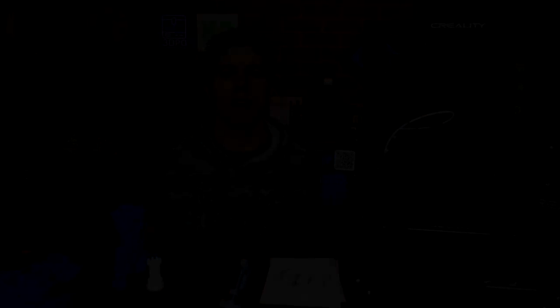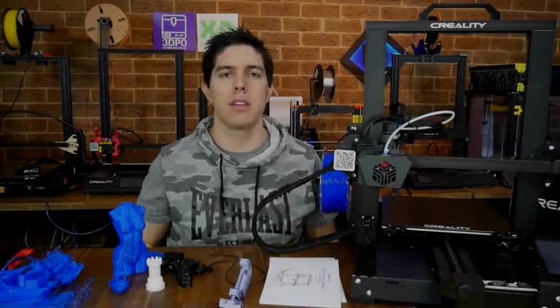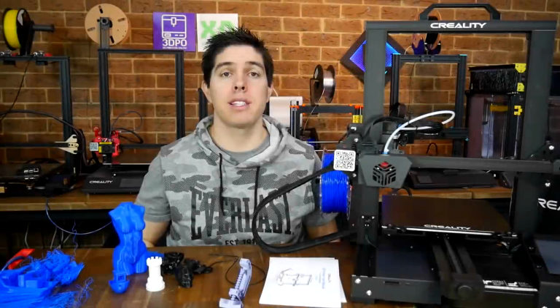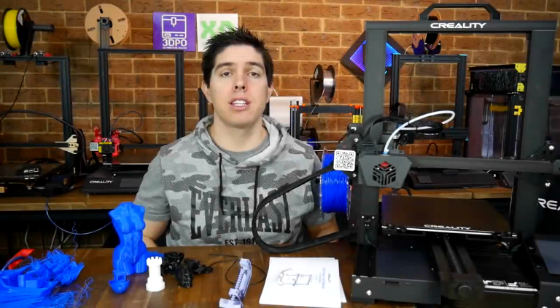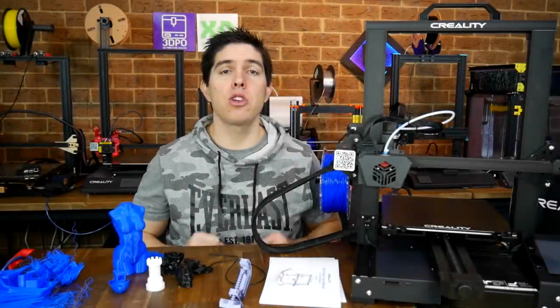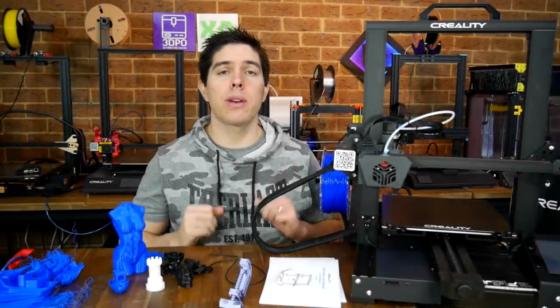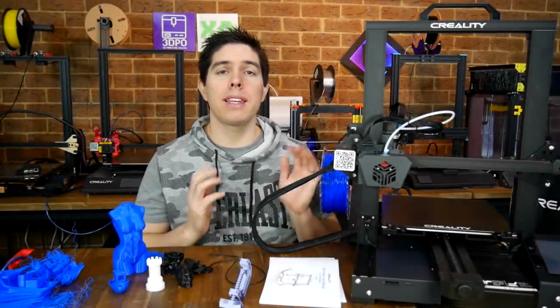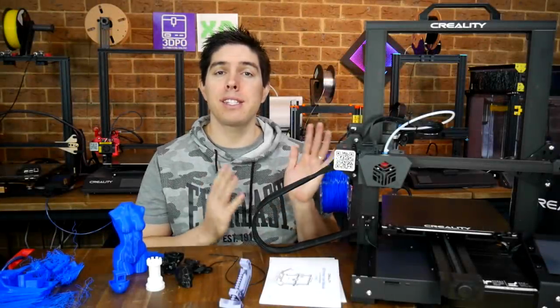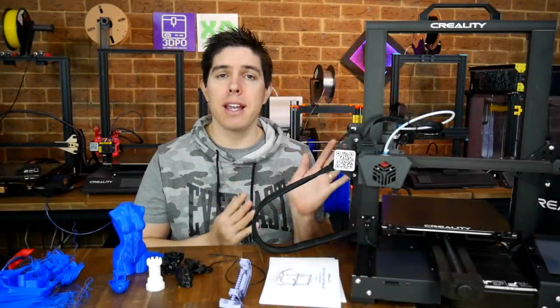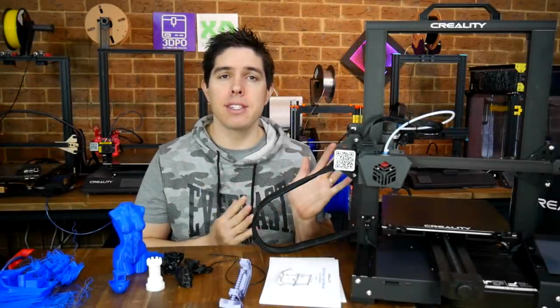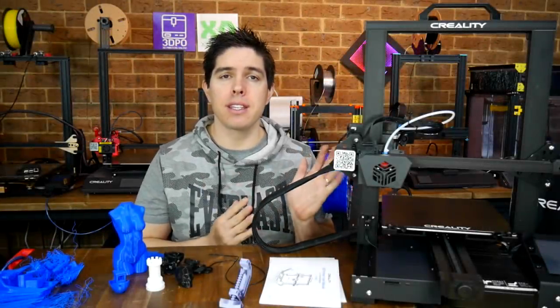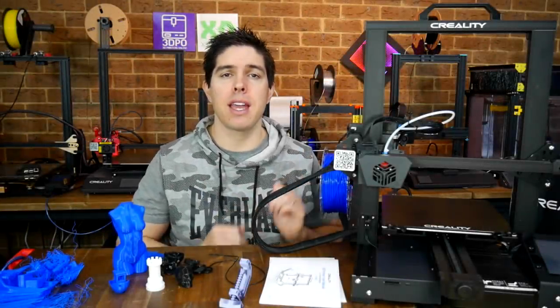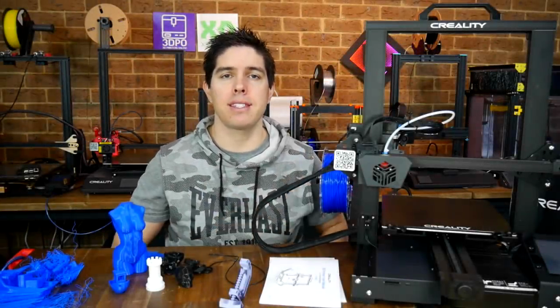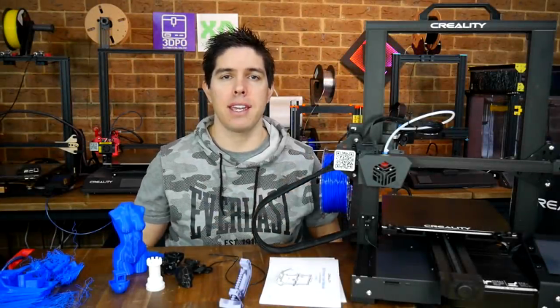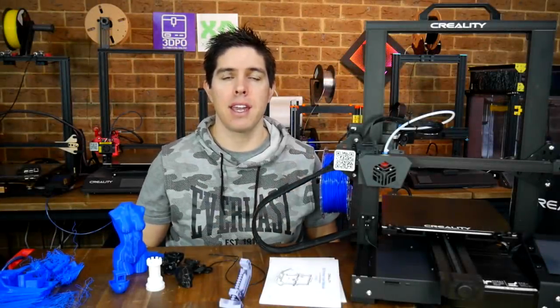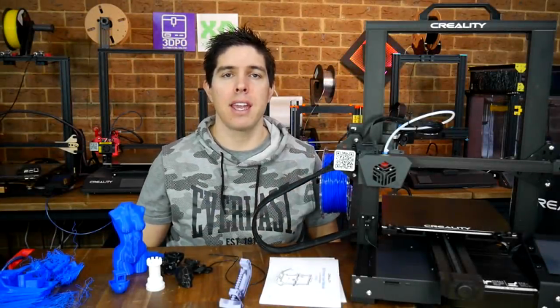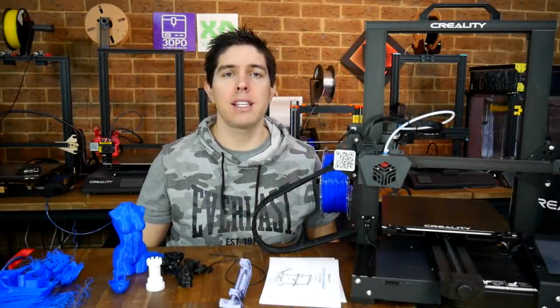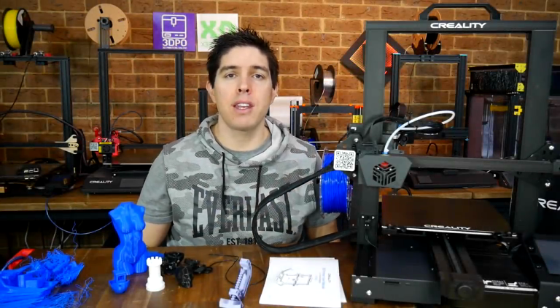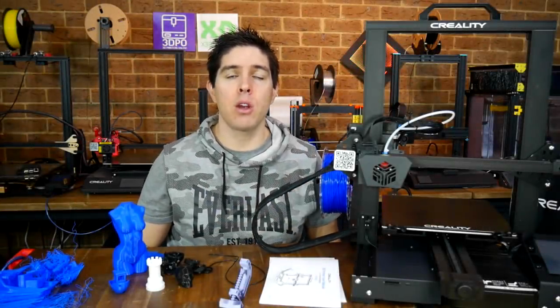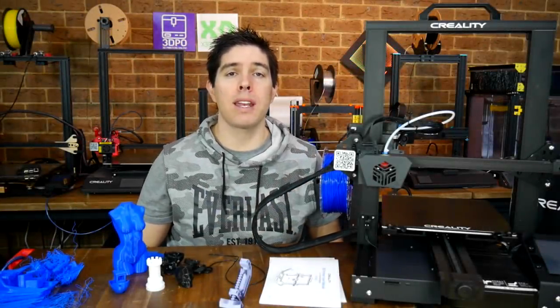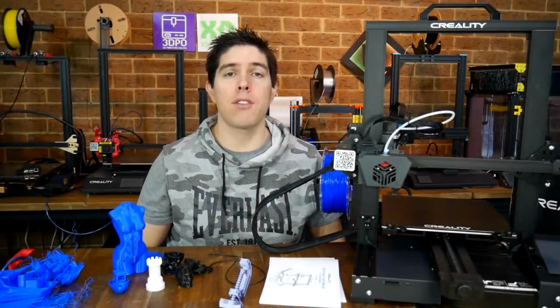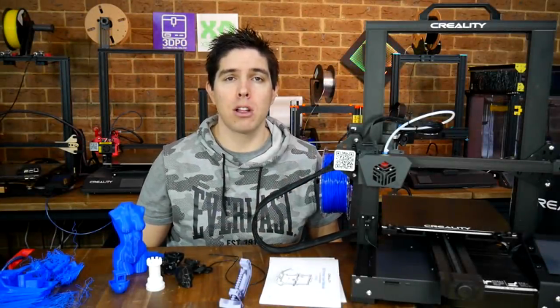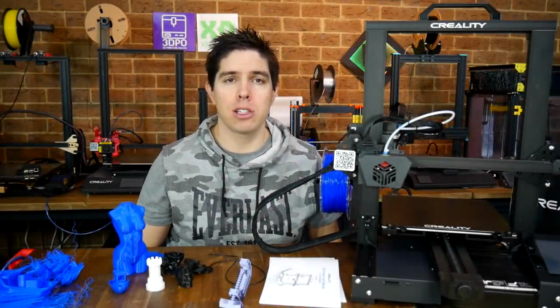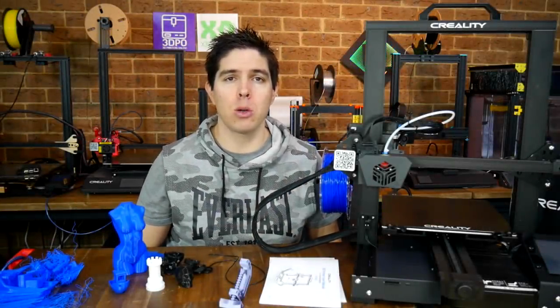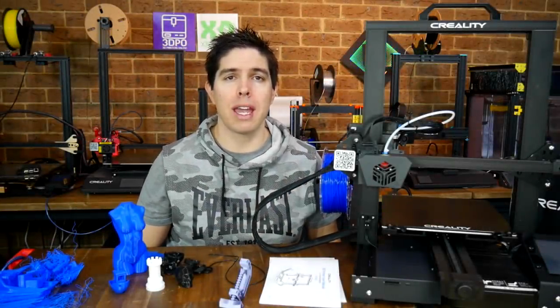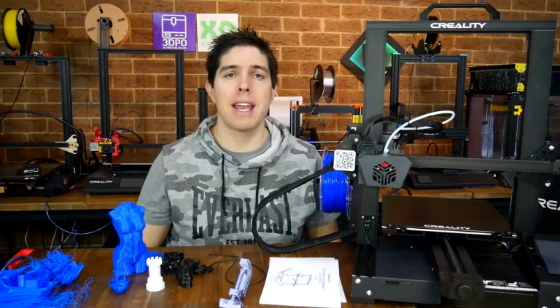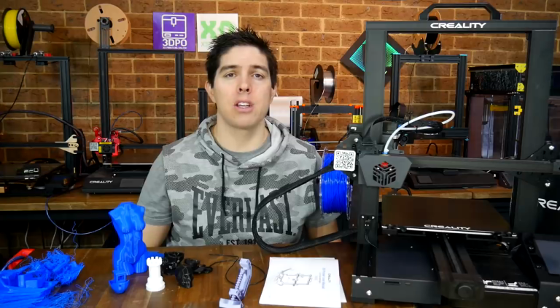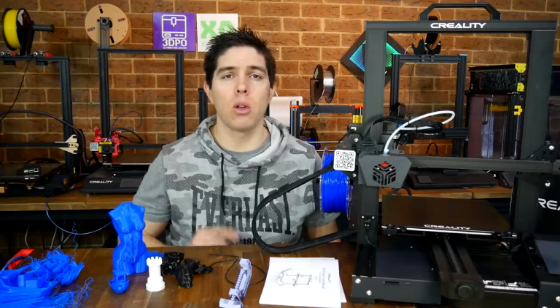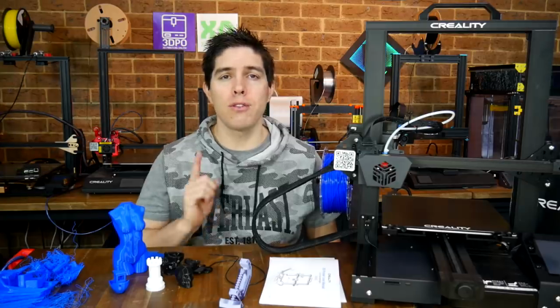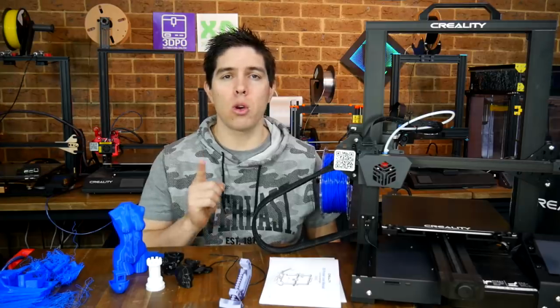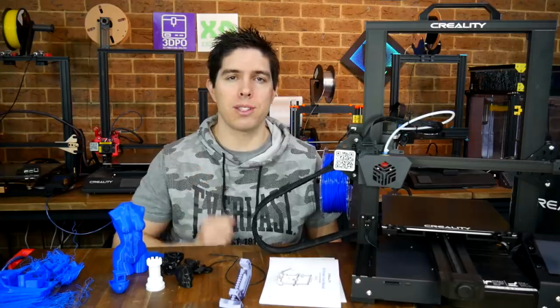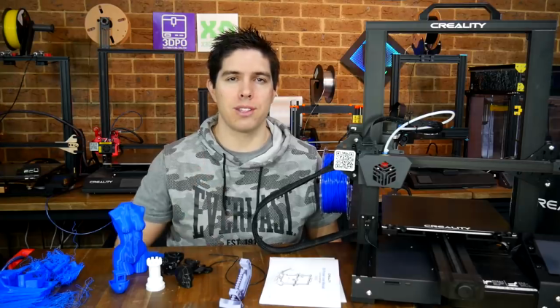This is the new Creality CR6 SE. In this video, we're going to have a closer look and answer all of your questions.